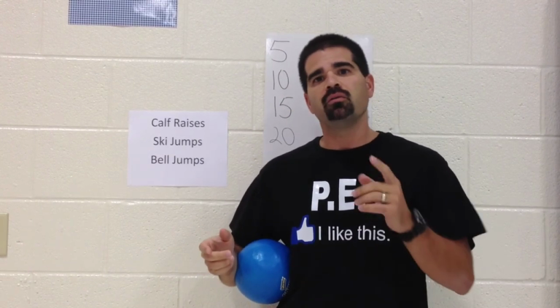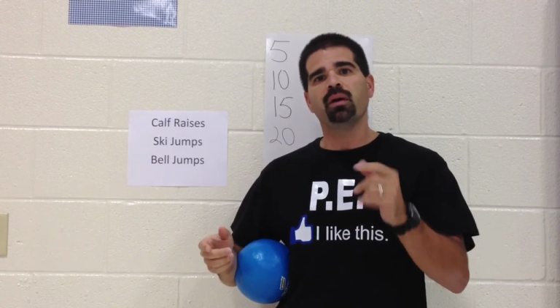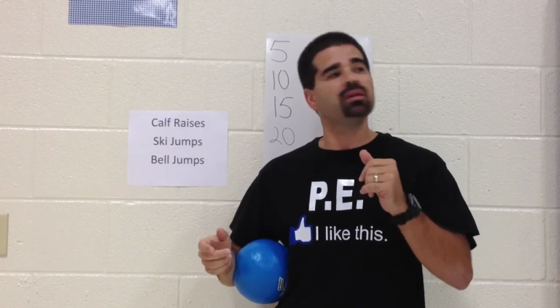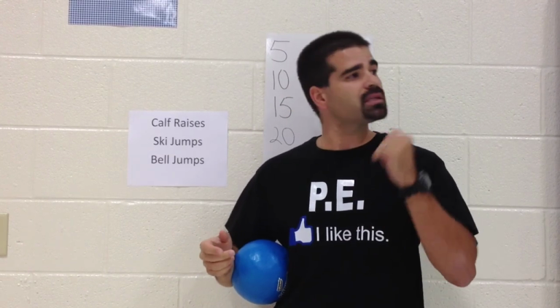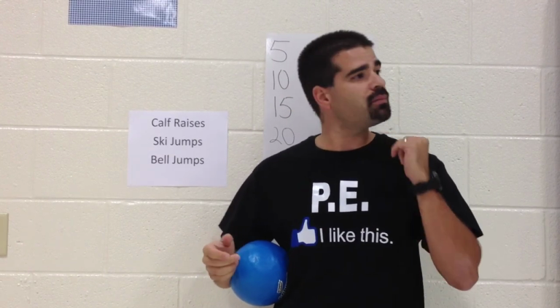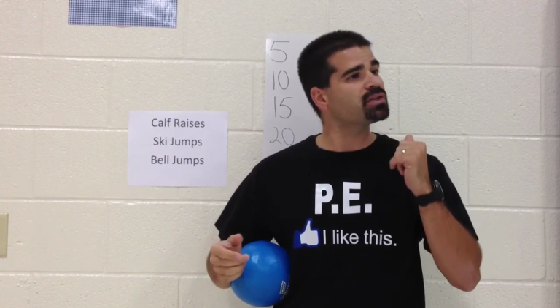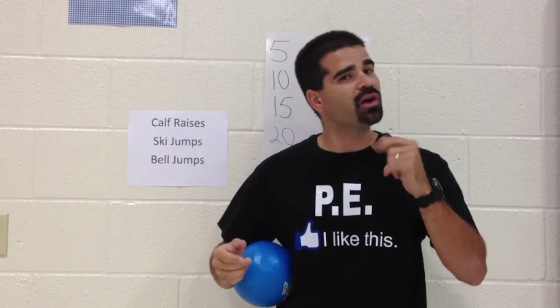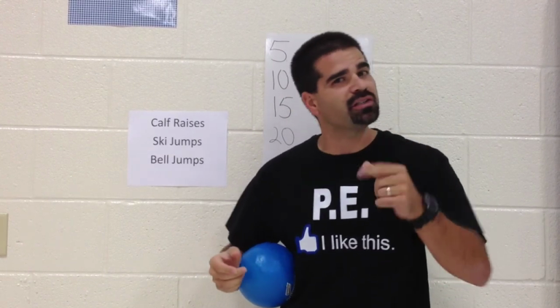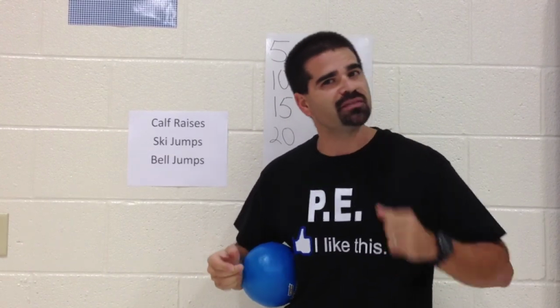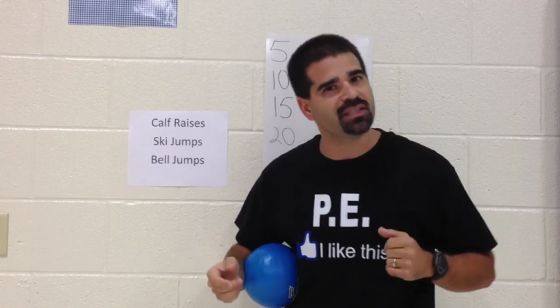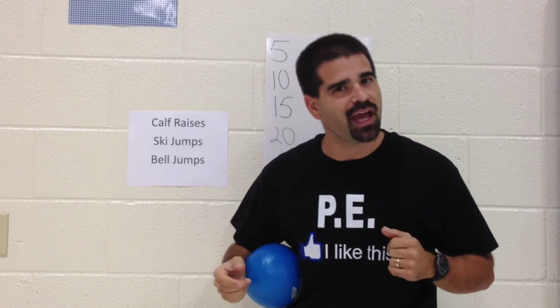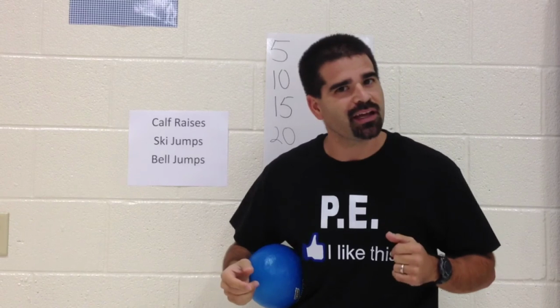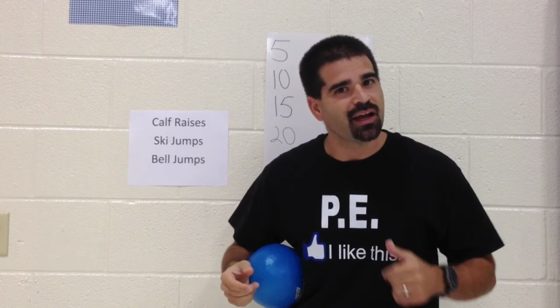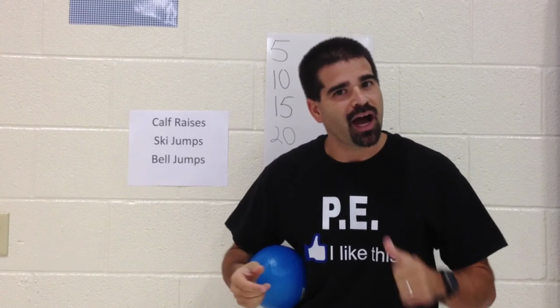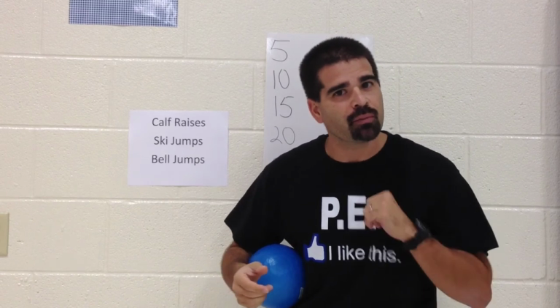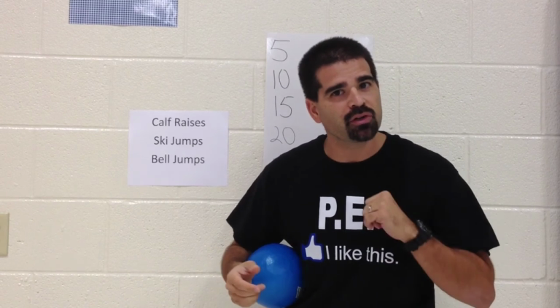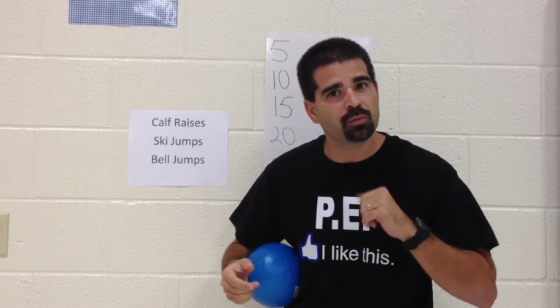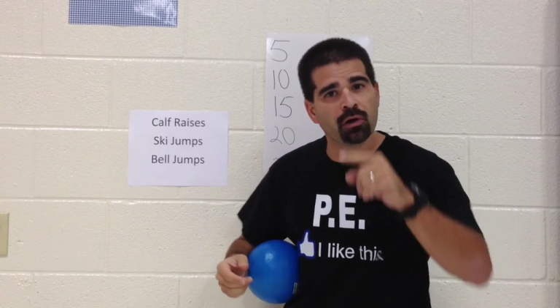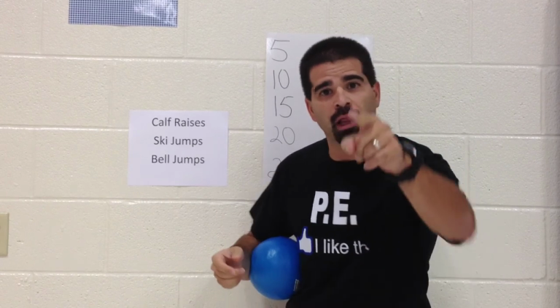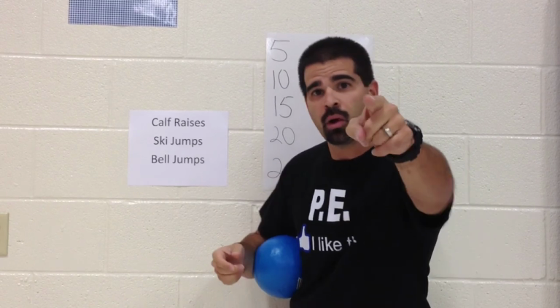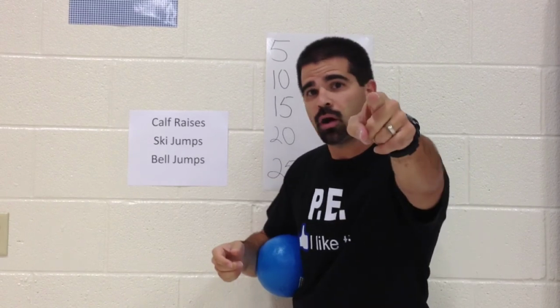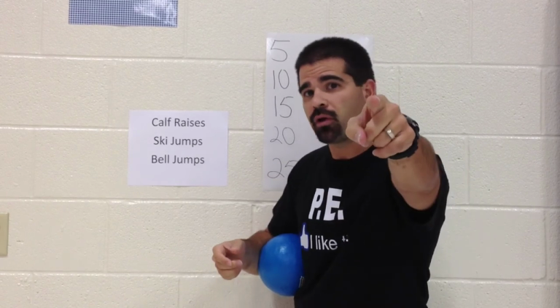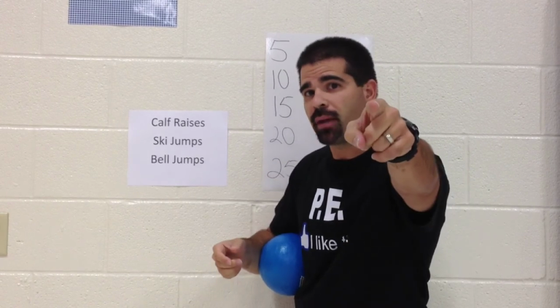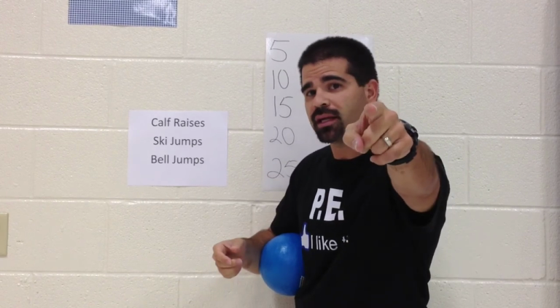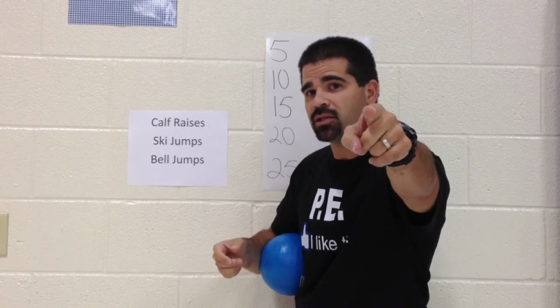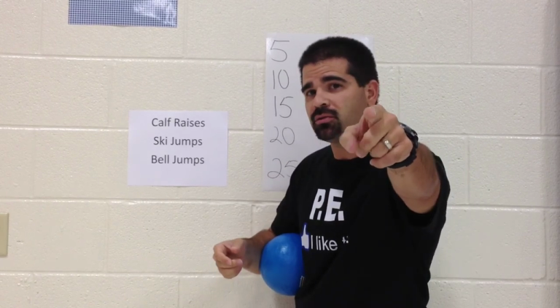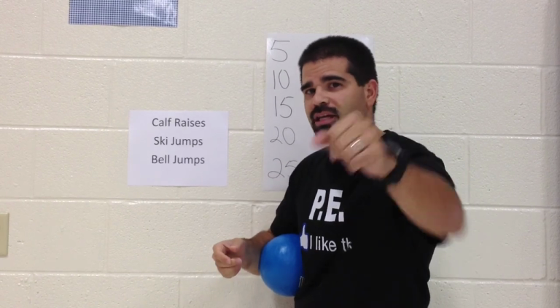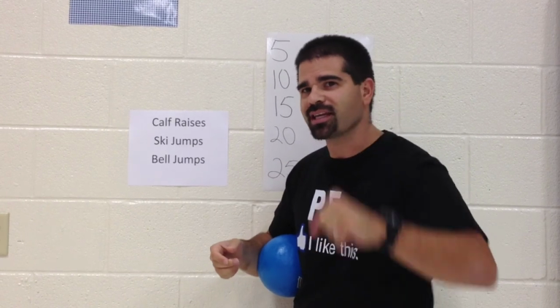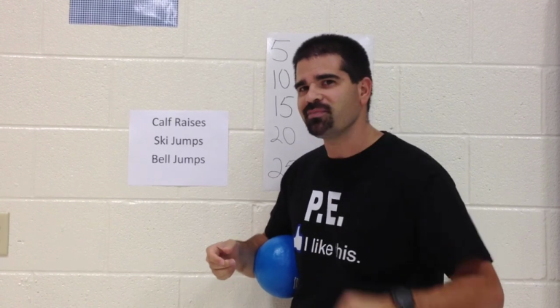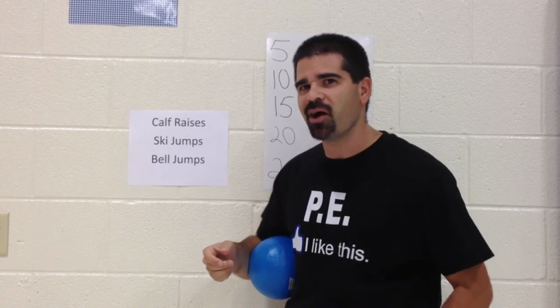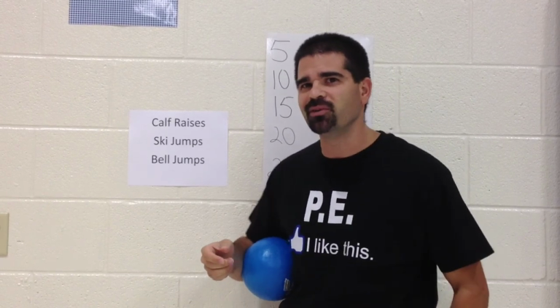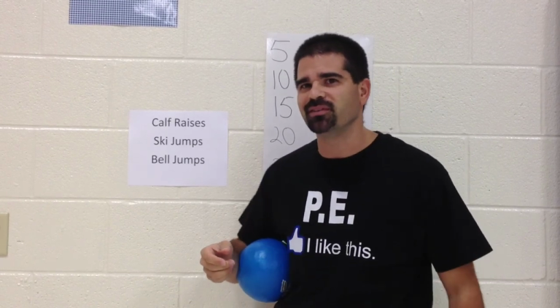Remember, this game is called TV Tag. I'm Coach Burrillo, reminding you to keep on moving.